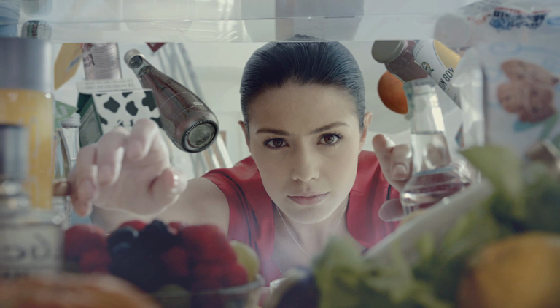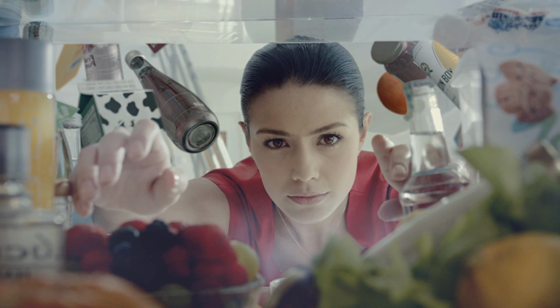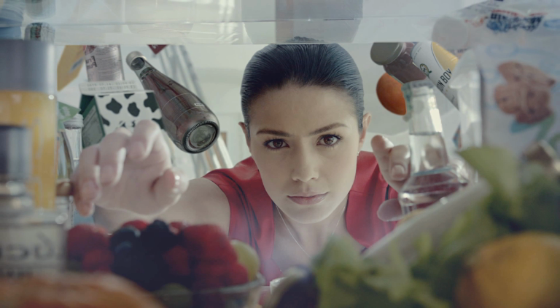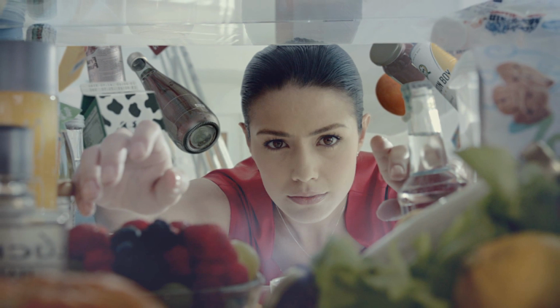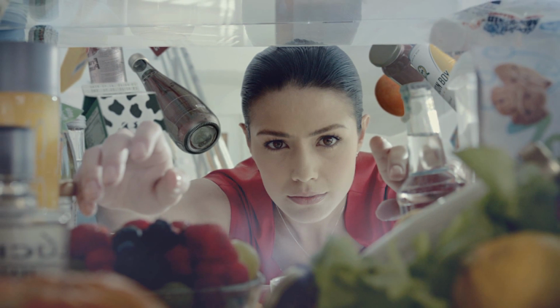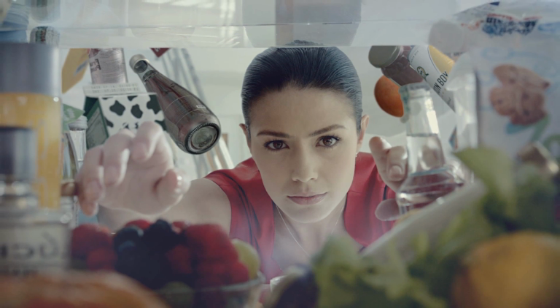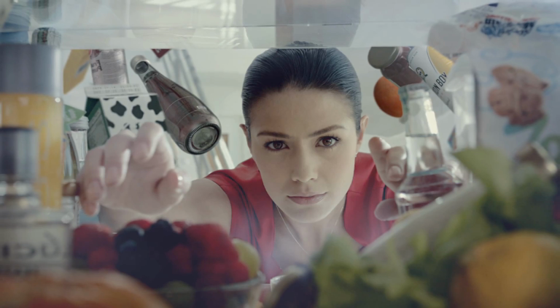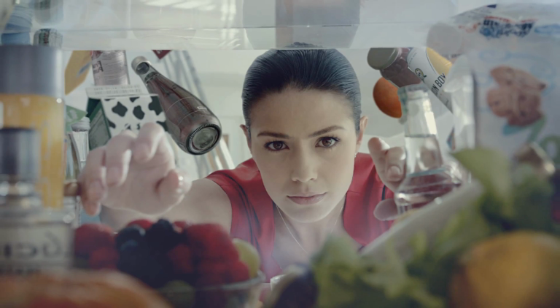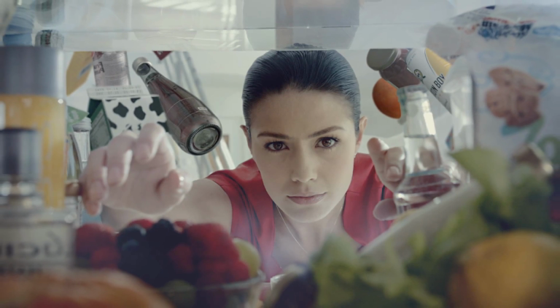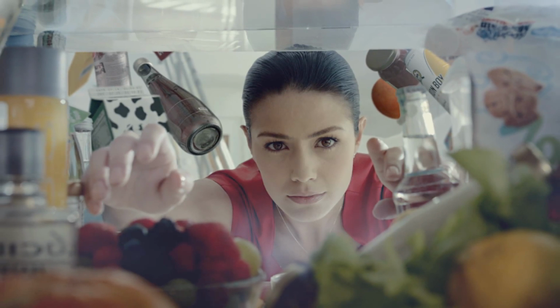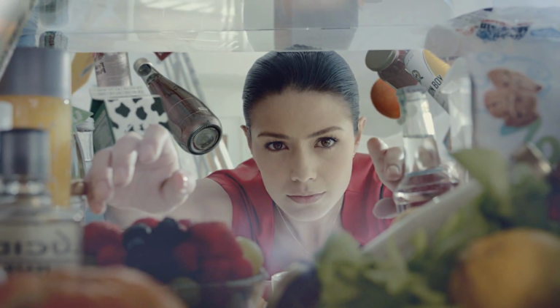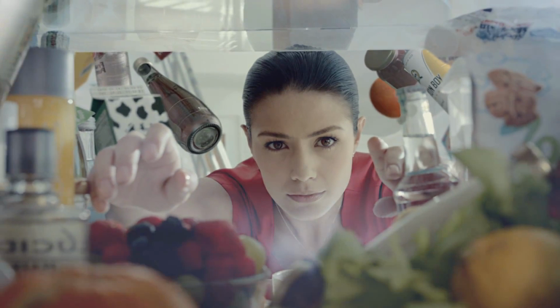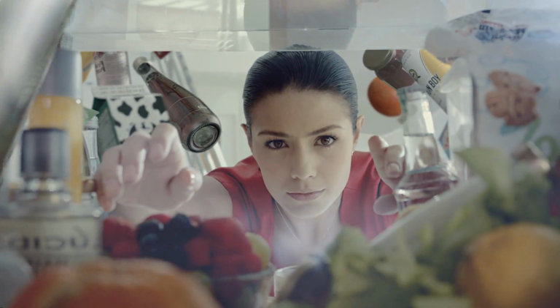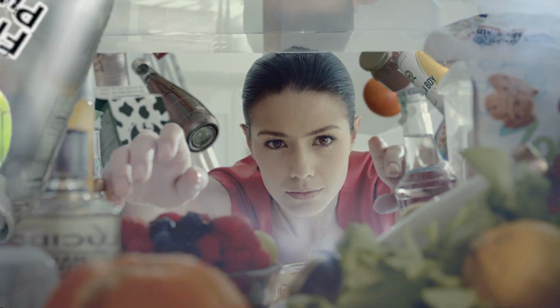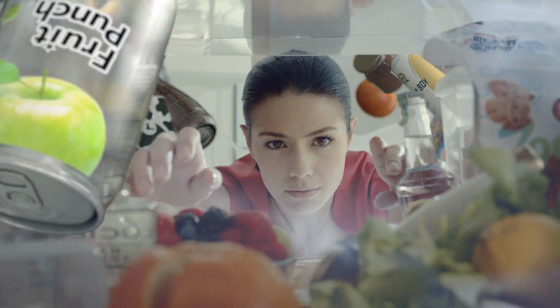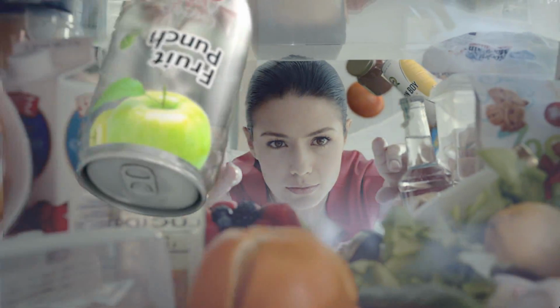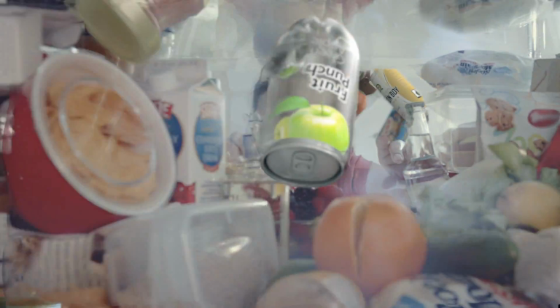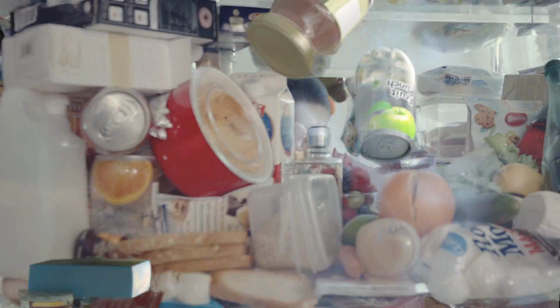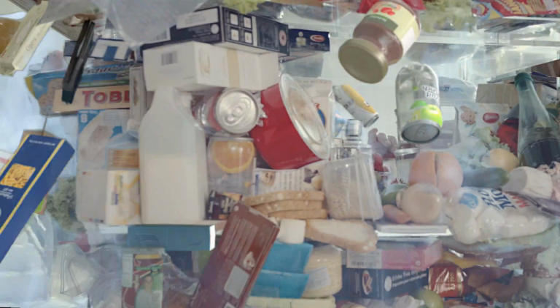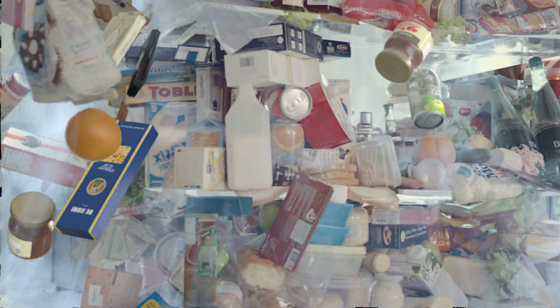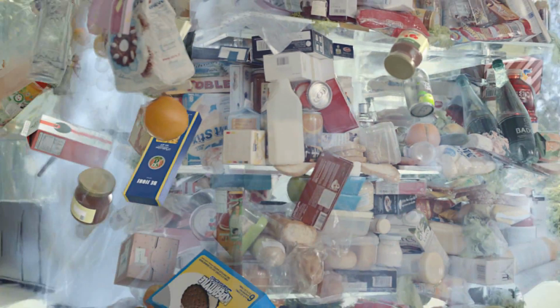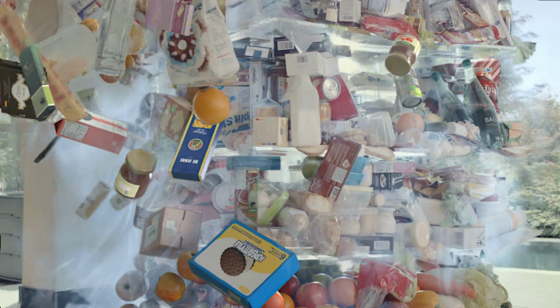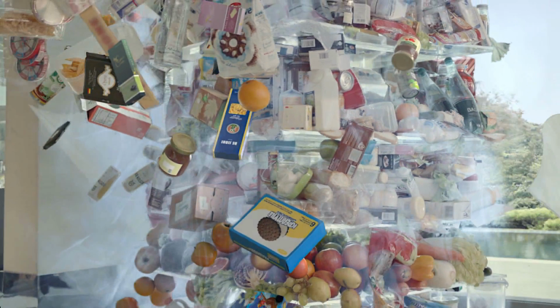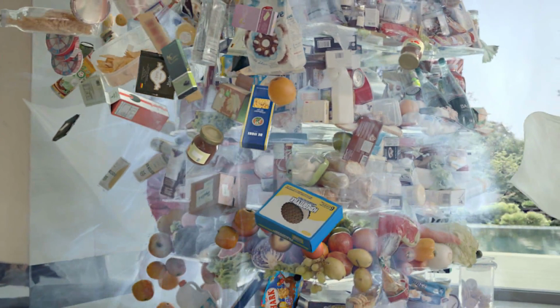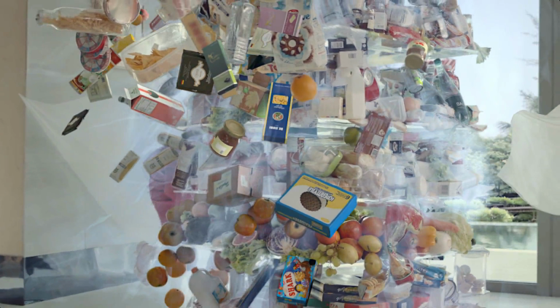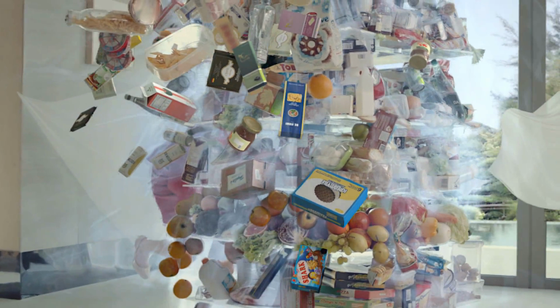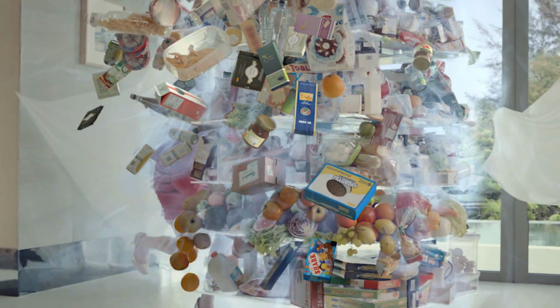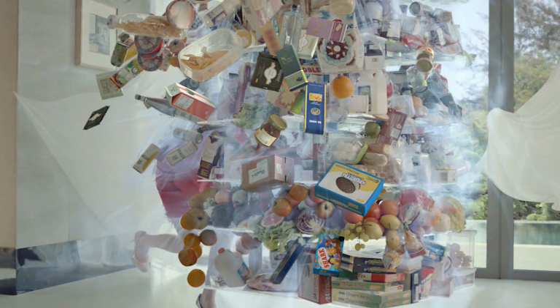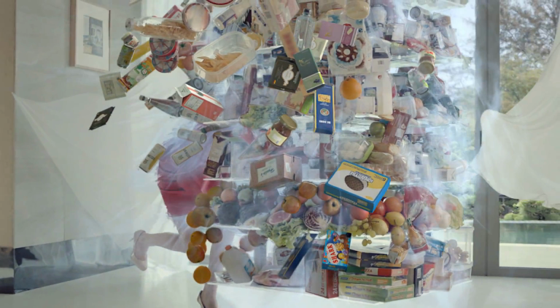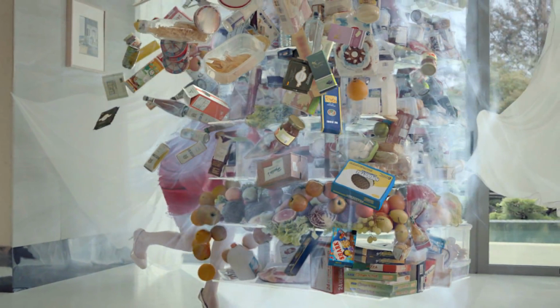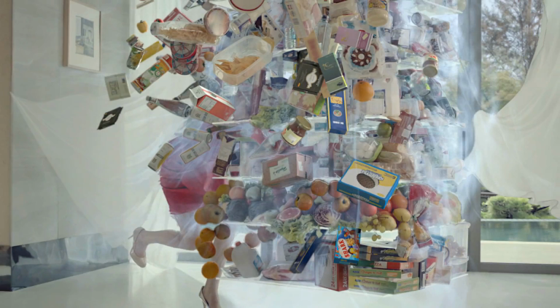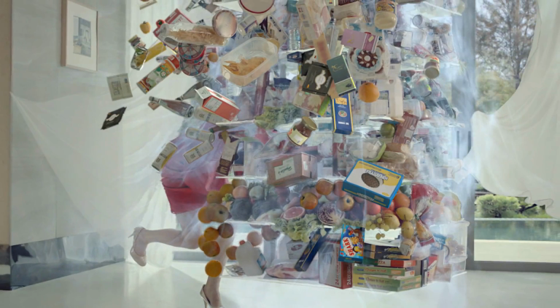You open your refrigerator mostly for some snacks or beverages, but they're not always easy to find.